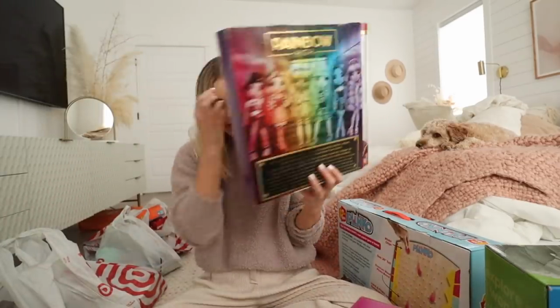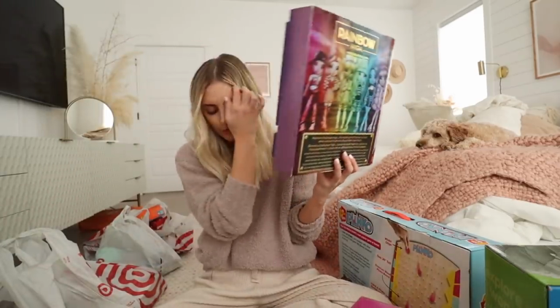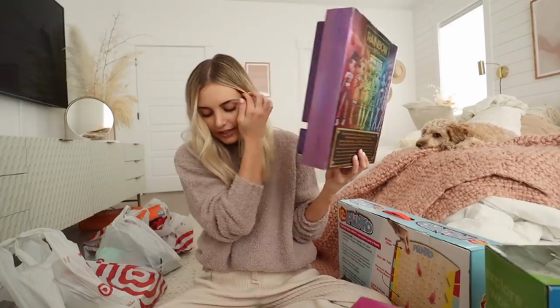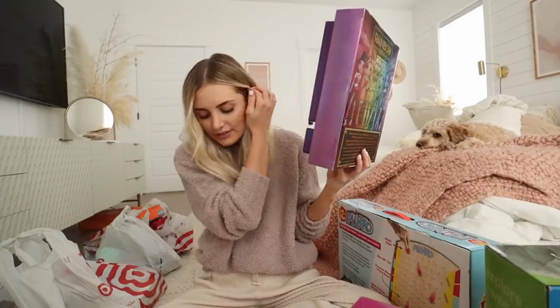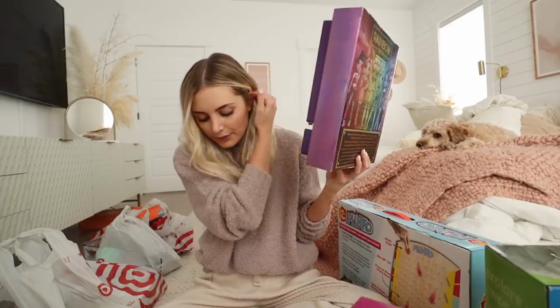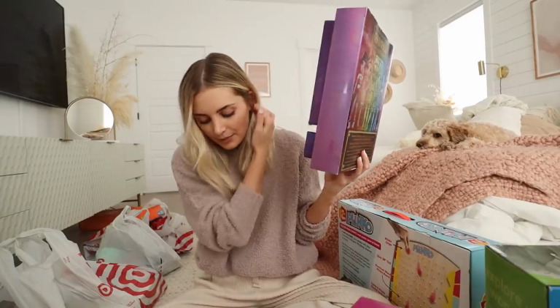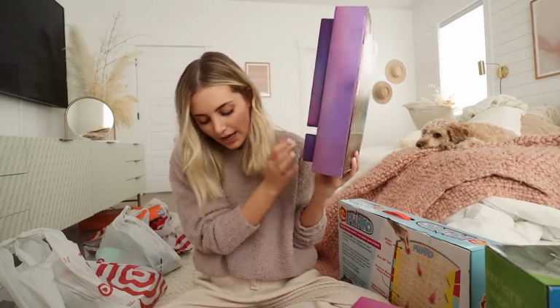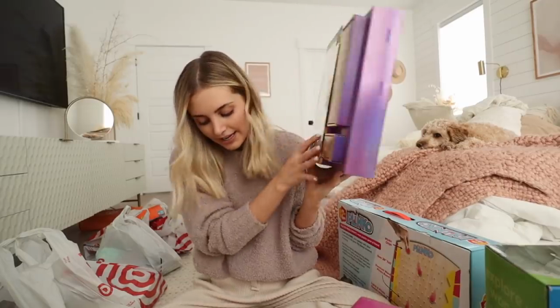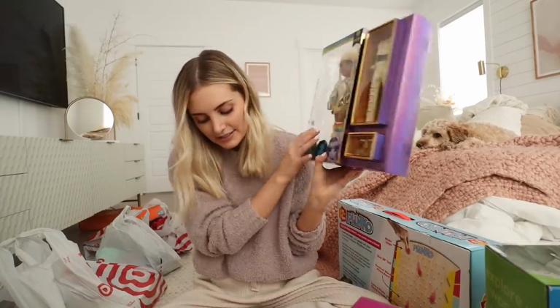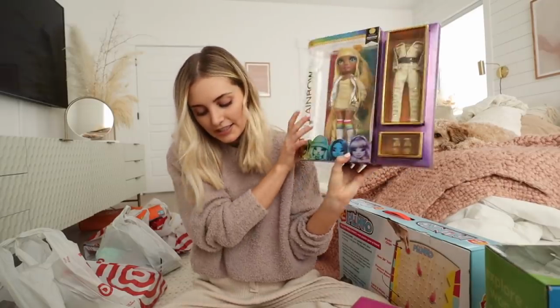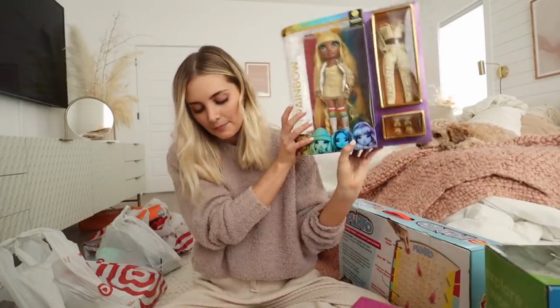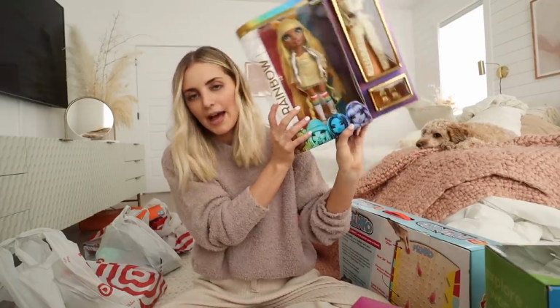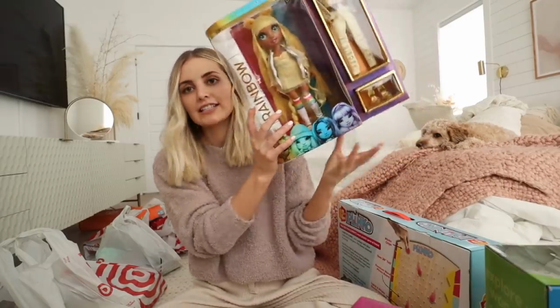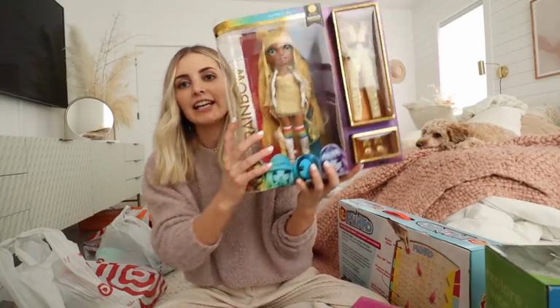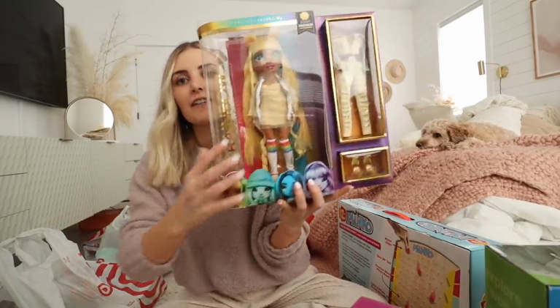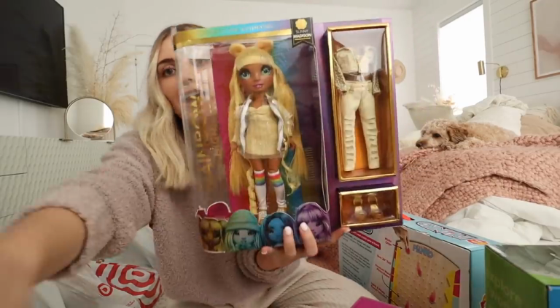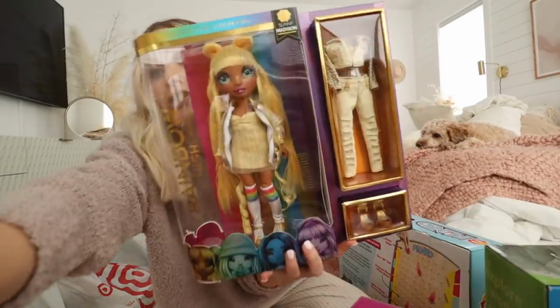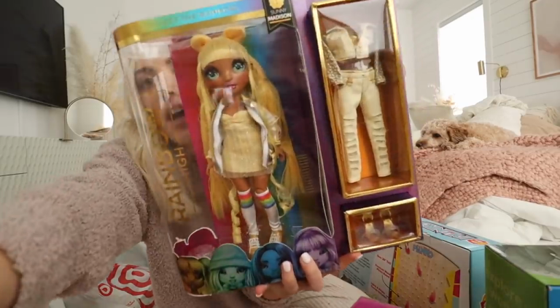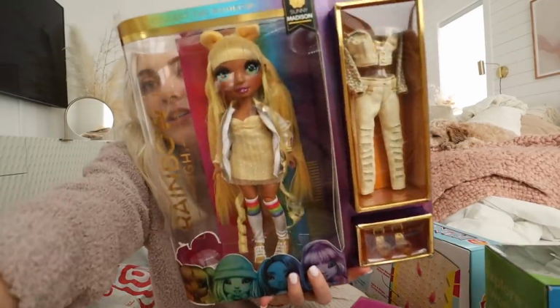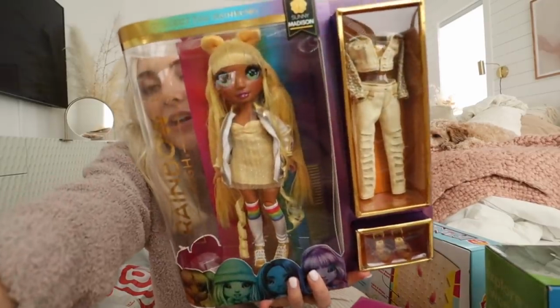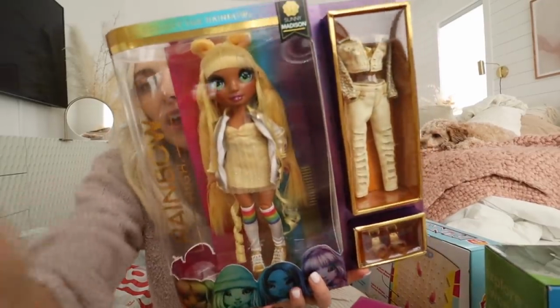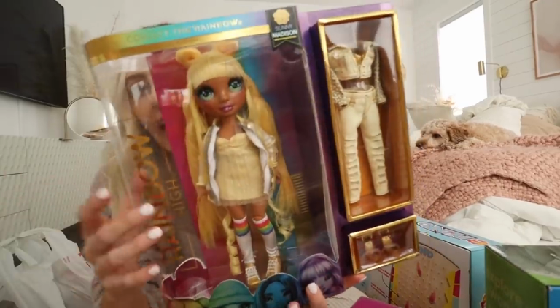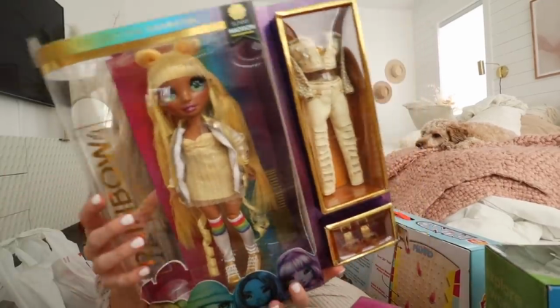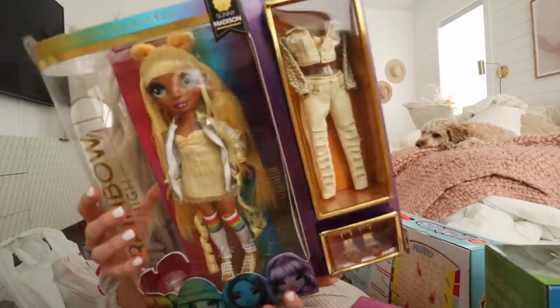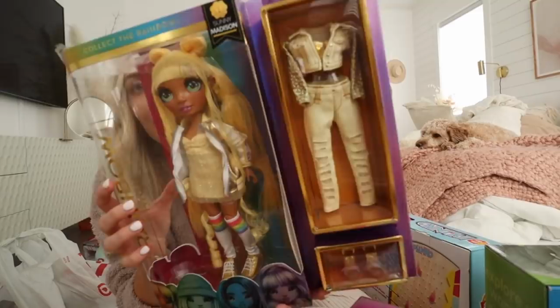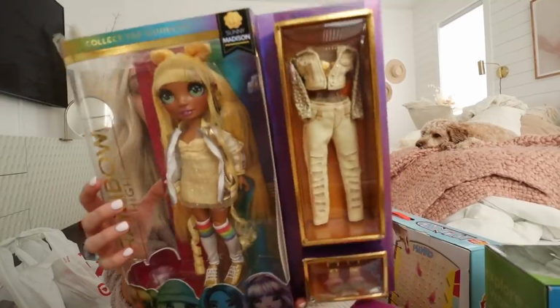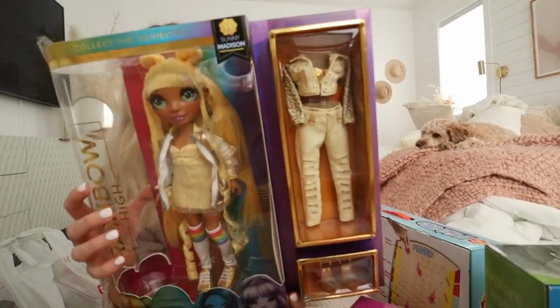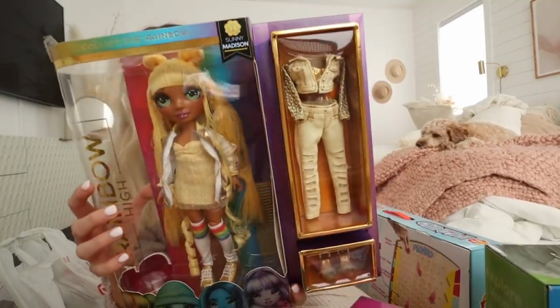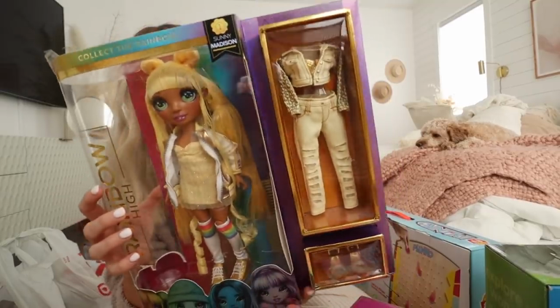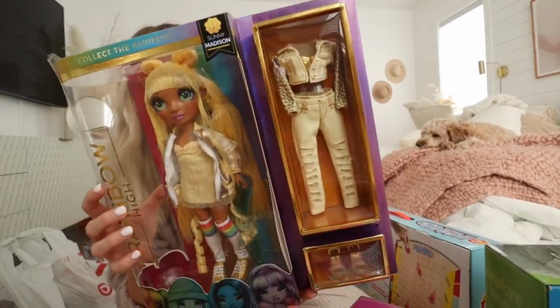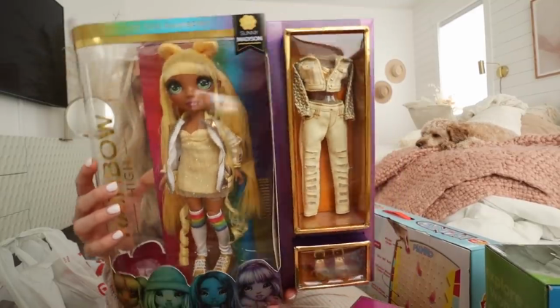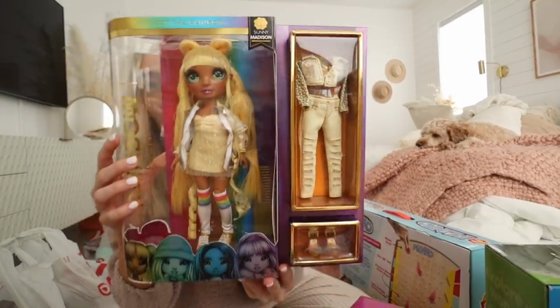This next one is Rainbow High Sunny Madison Fashion Dolls. I thought that this would be fun for someone to play with.